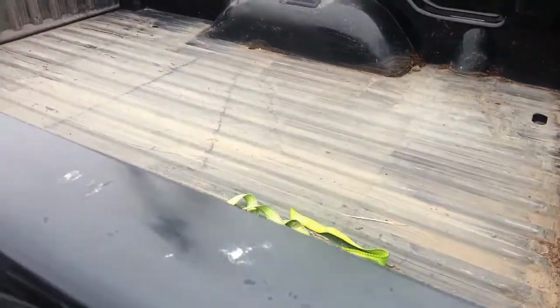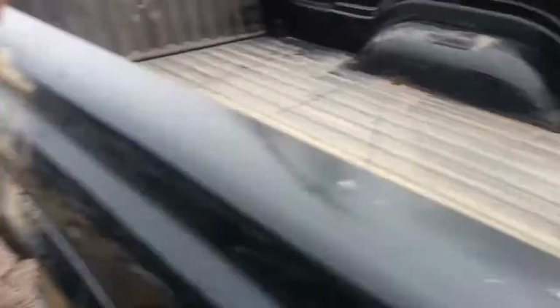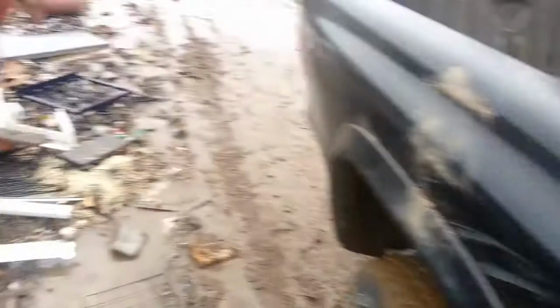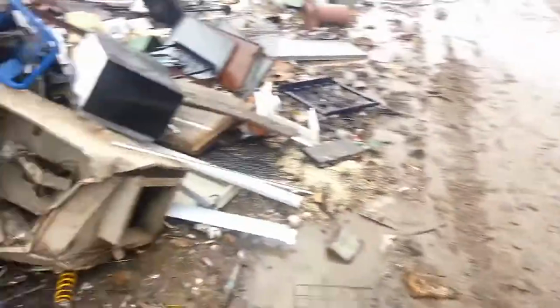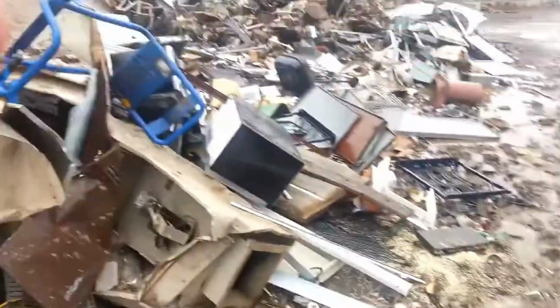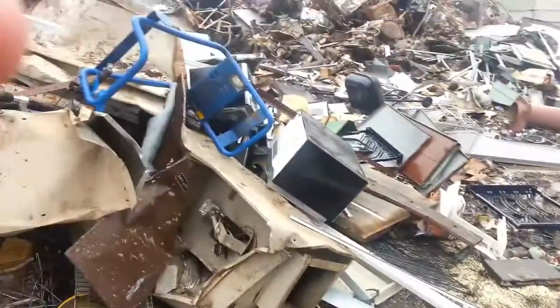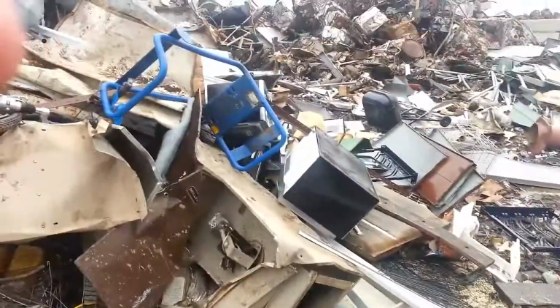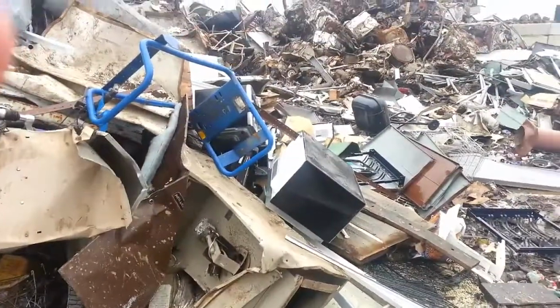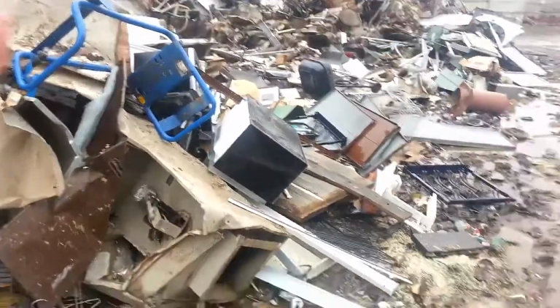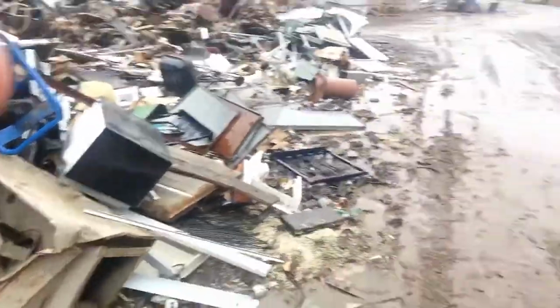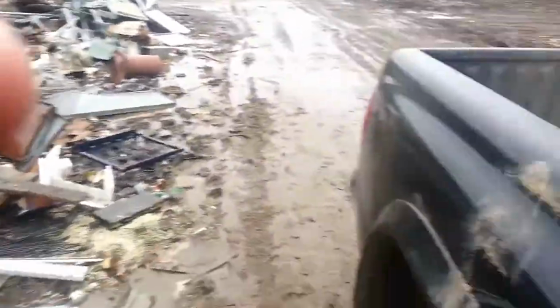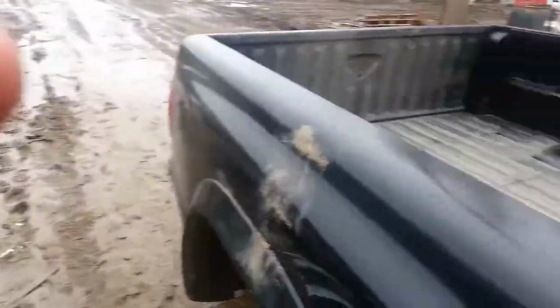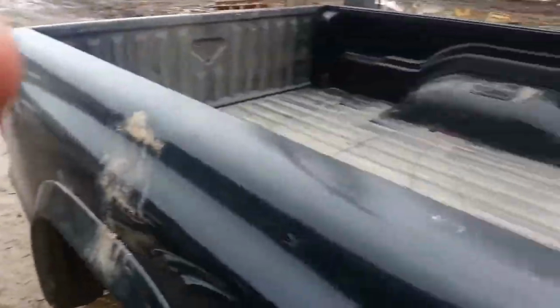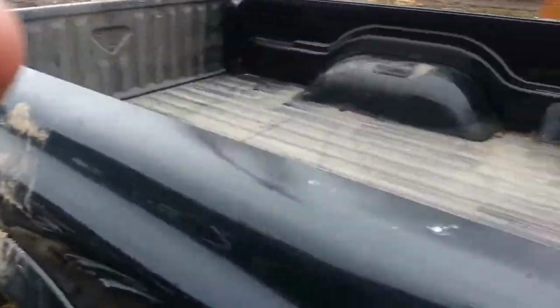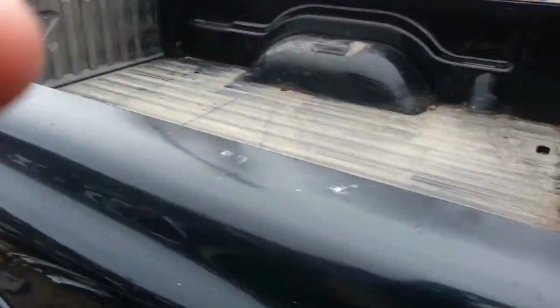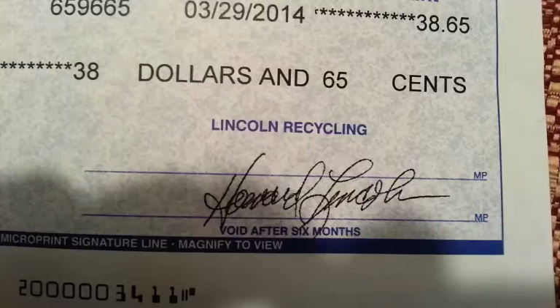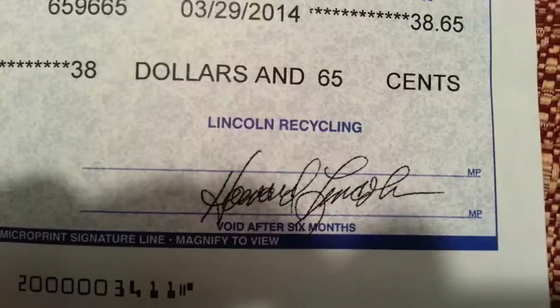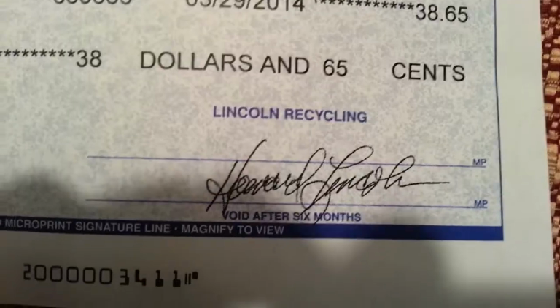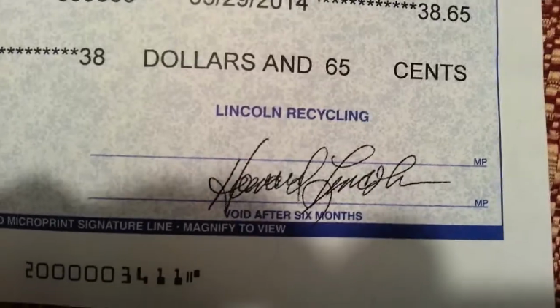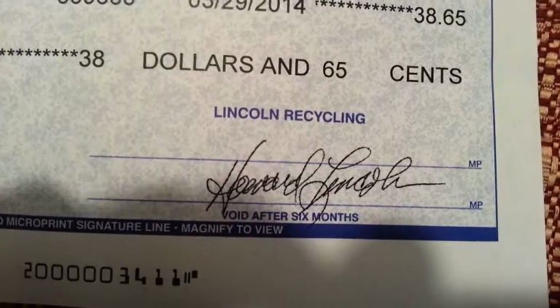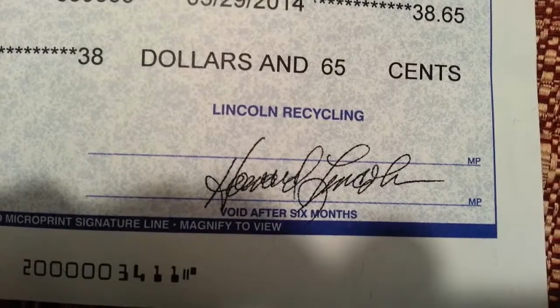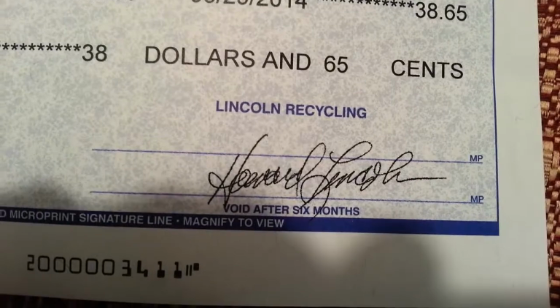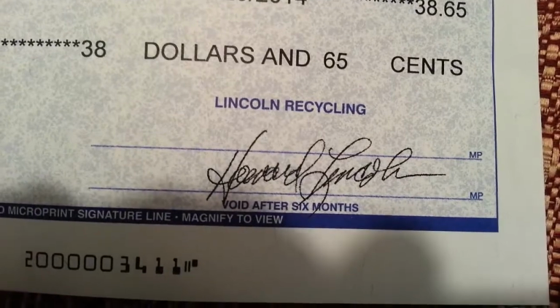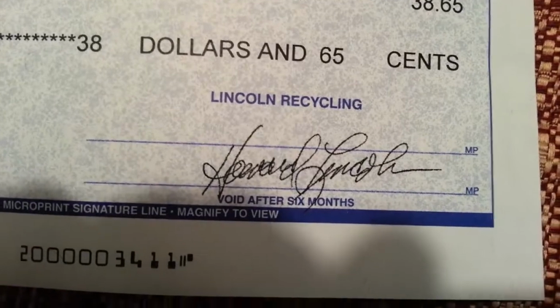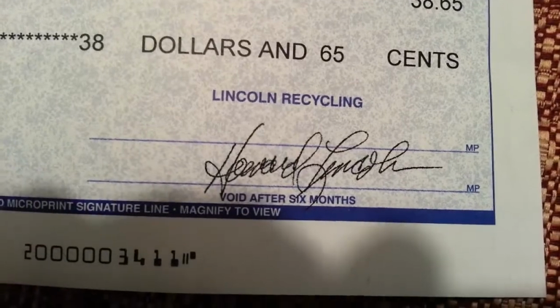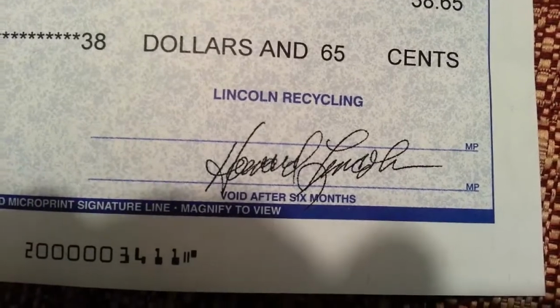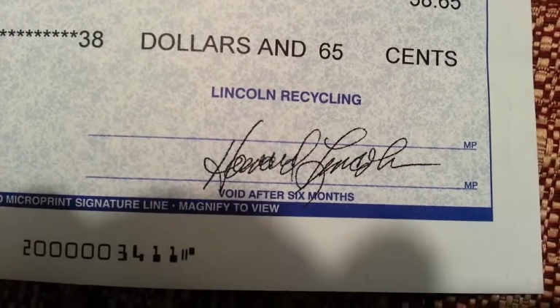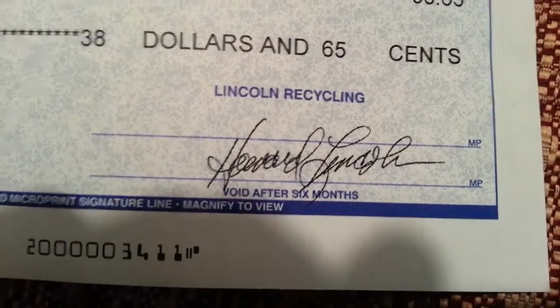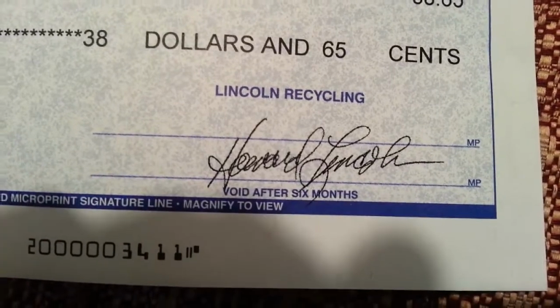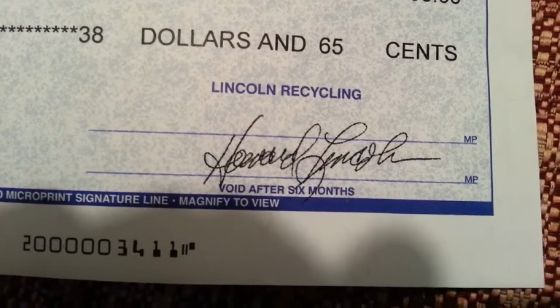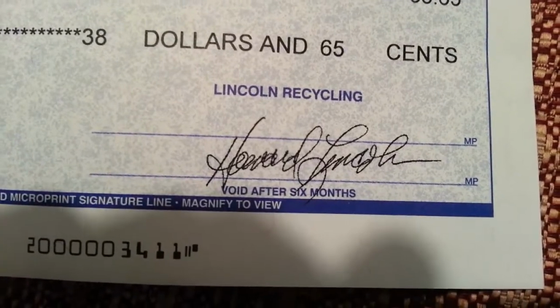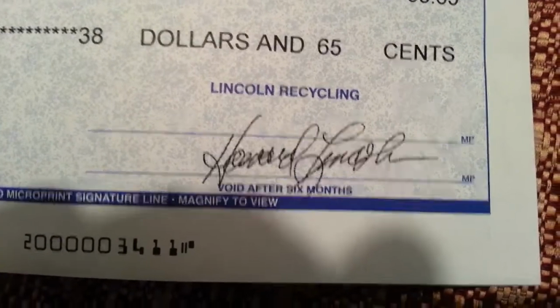Alrighty, we're finished unloading. Let's go get paid. $38.65 — not too bad.